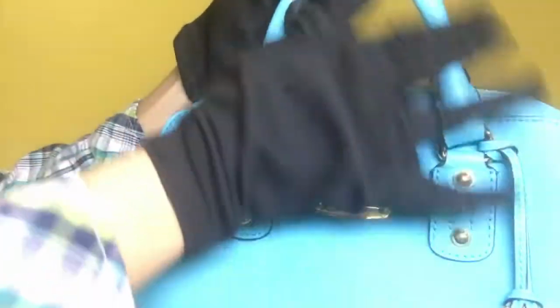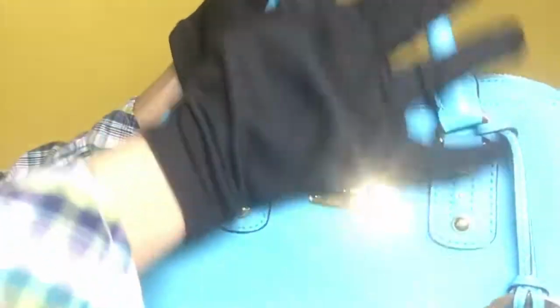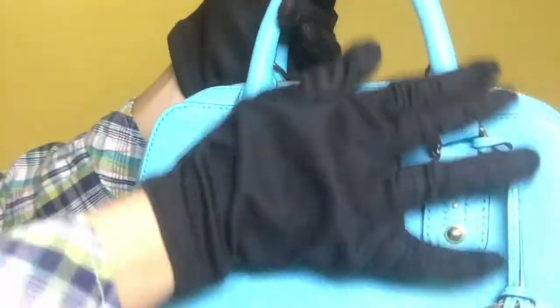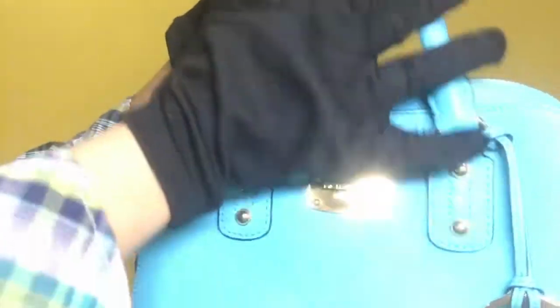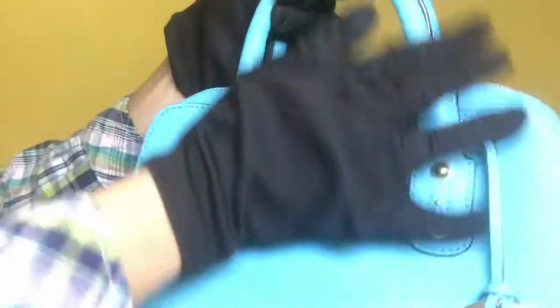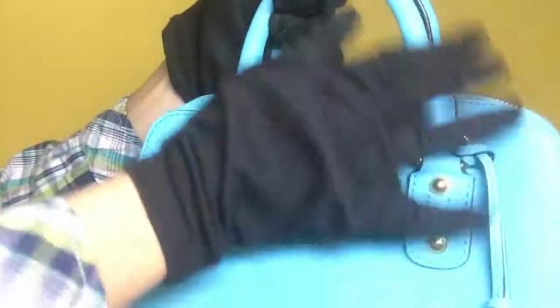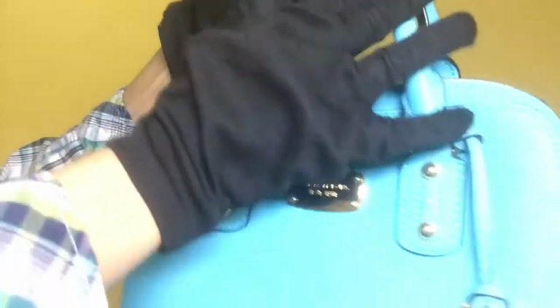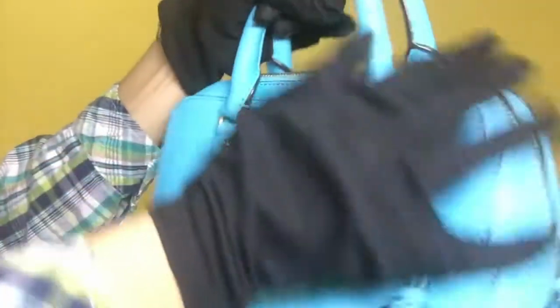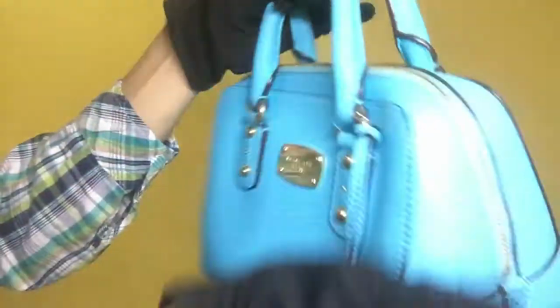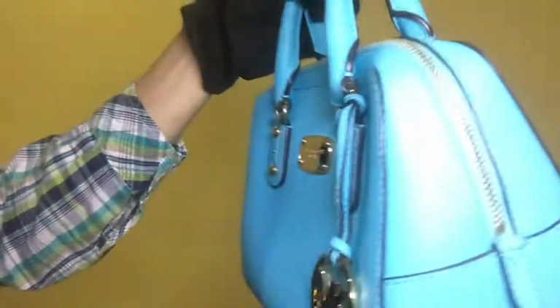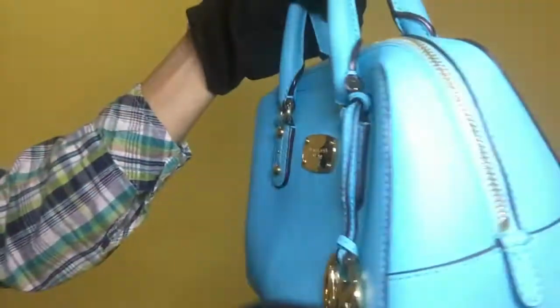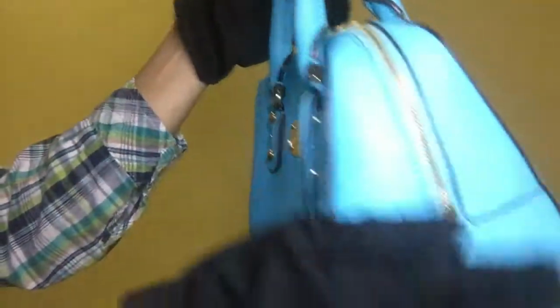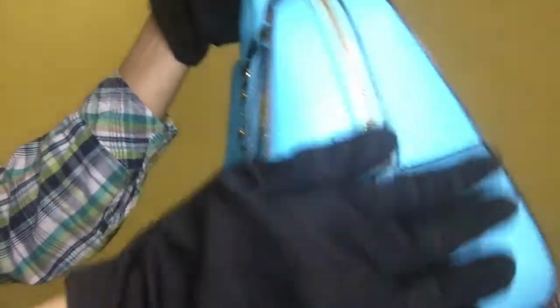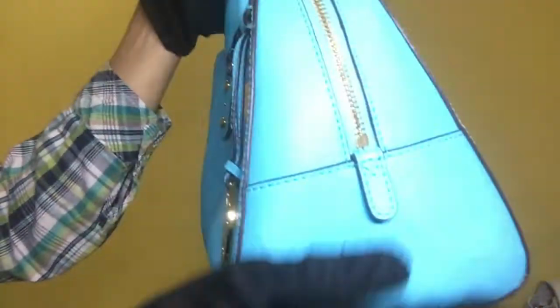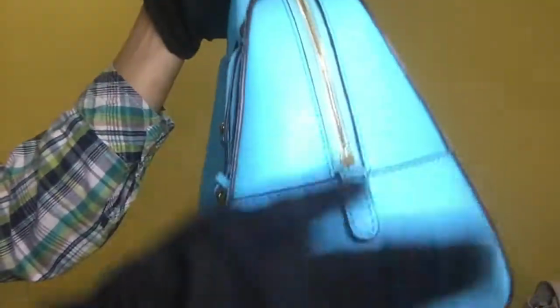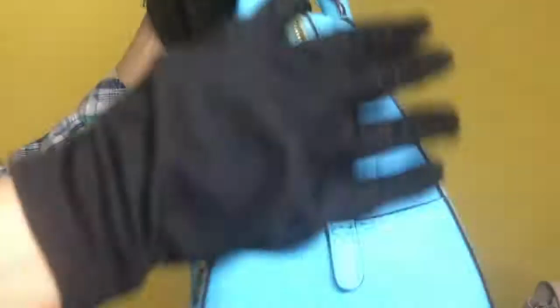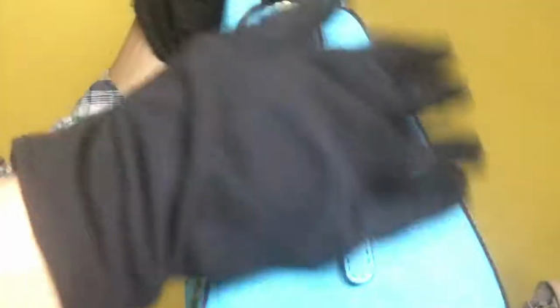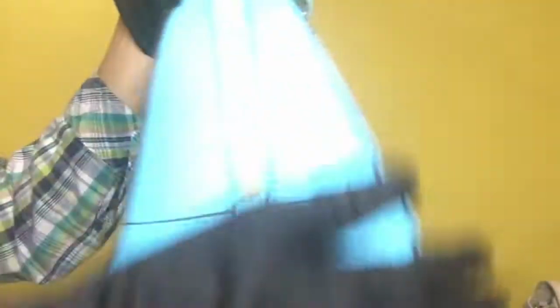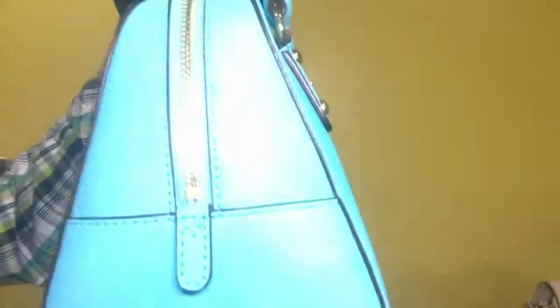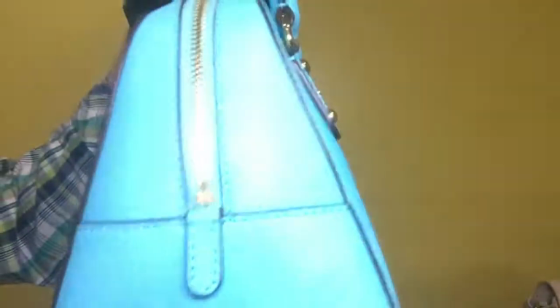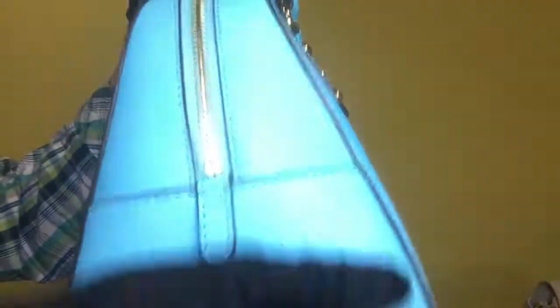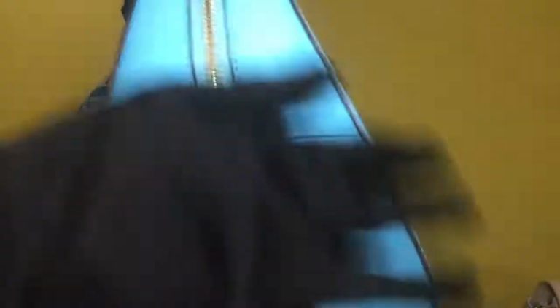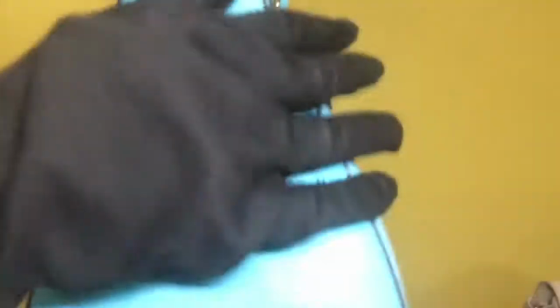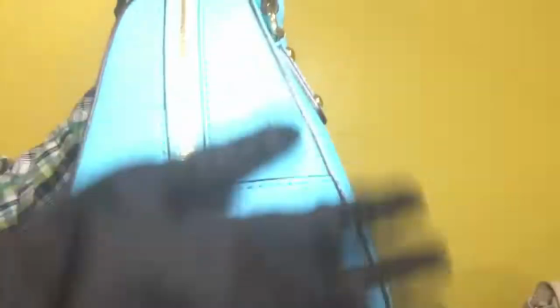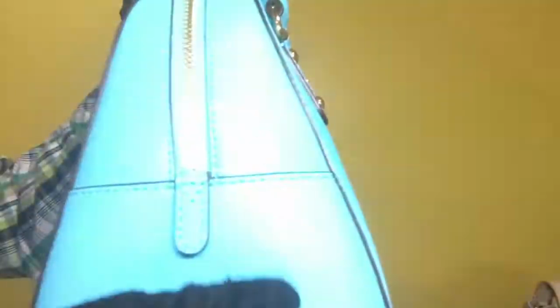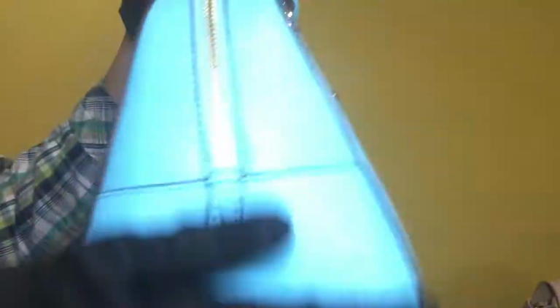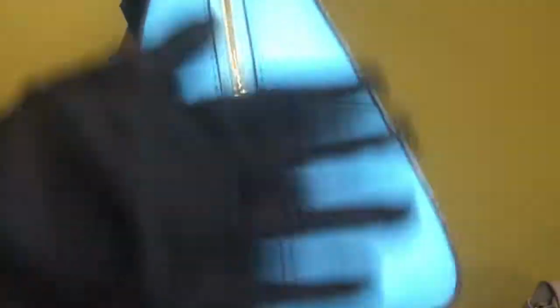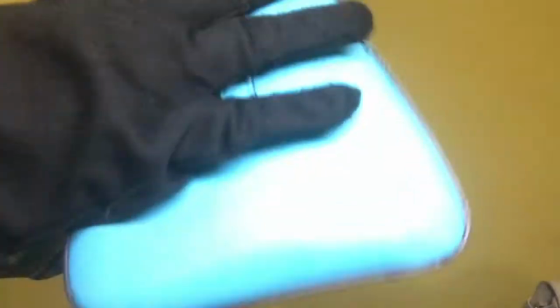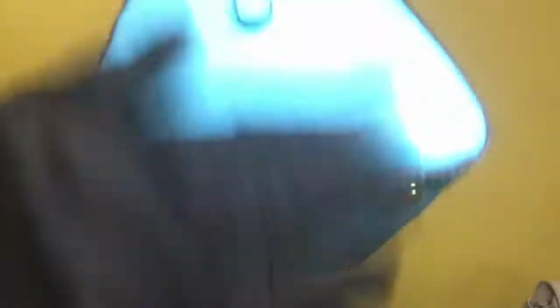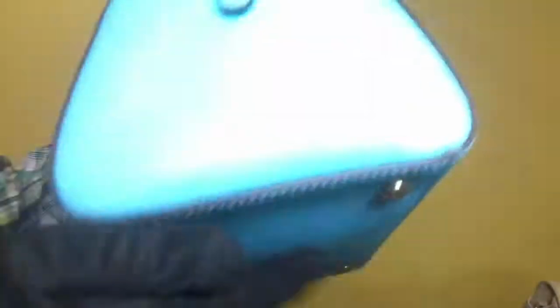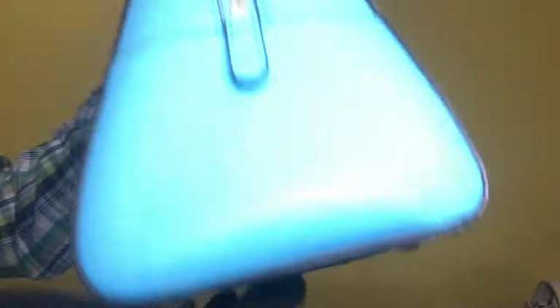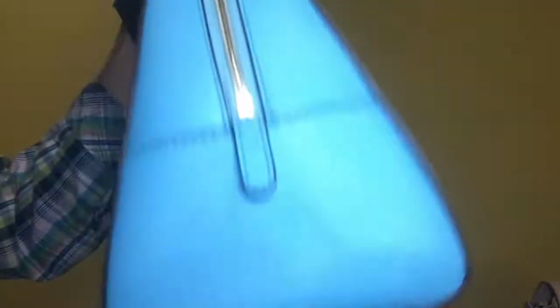For the side, the saffiano leather is clean. It doesn't have scratches nor stains.